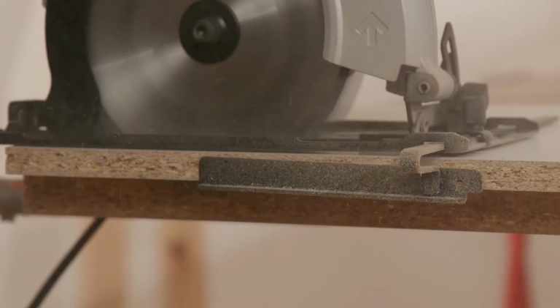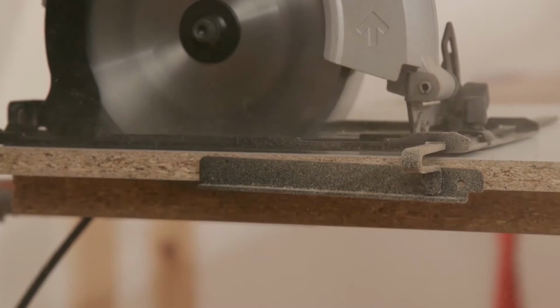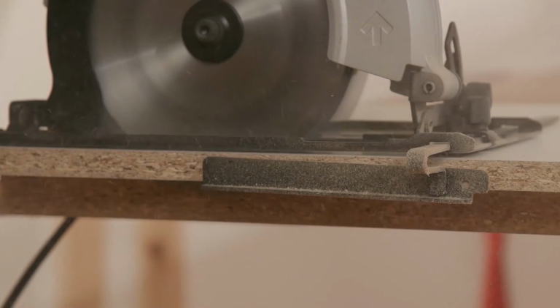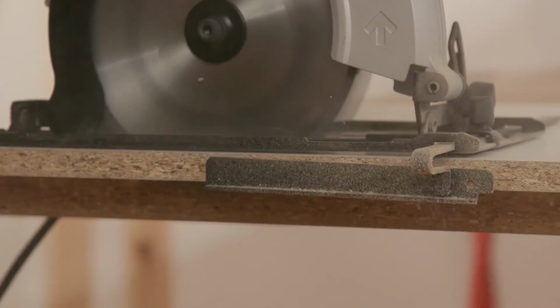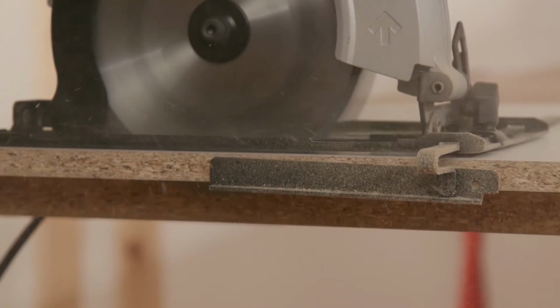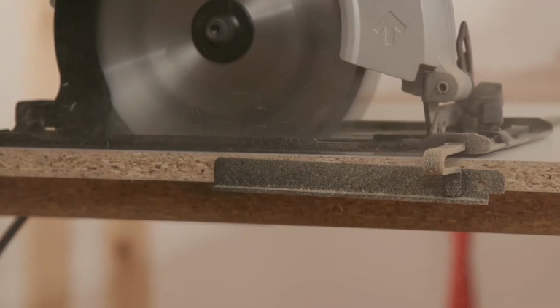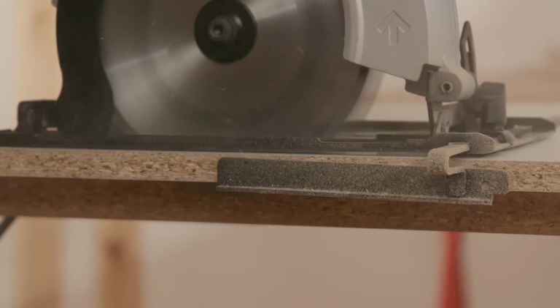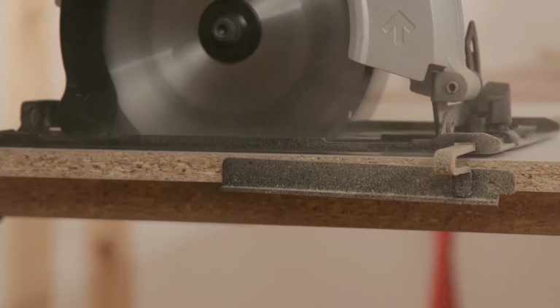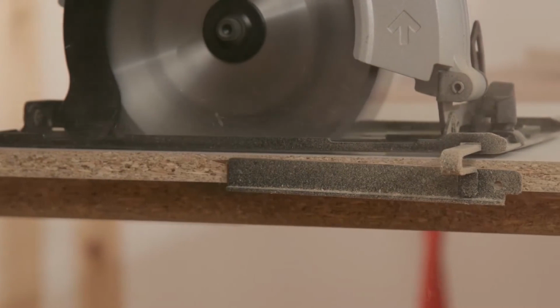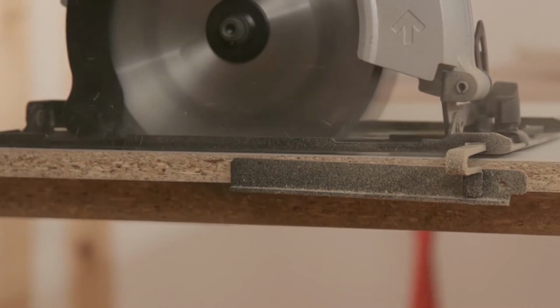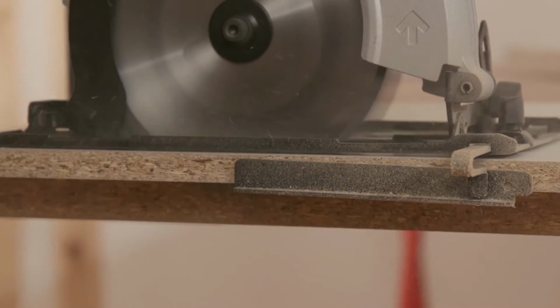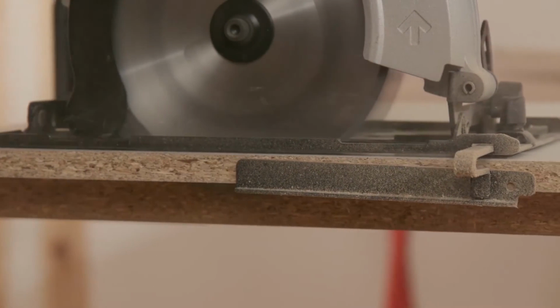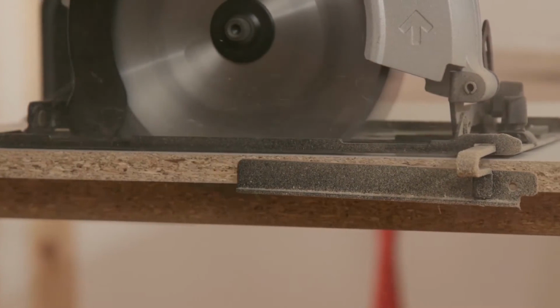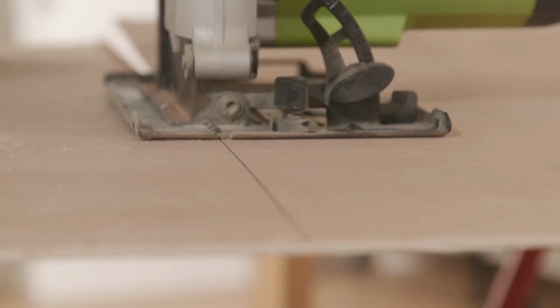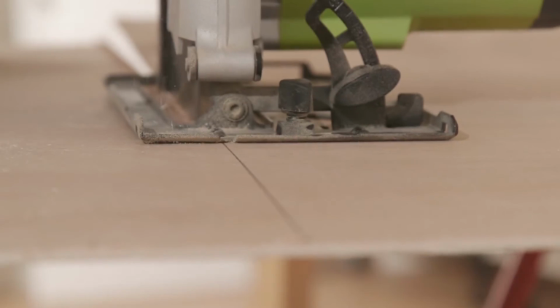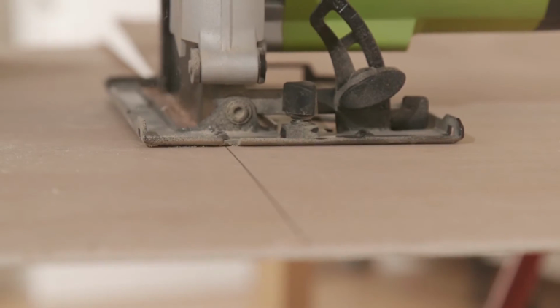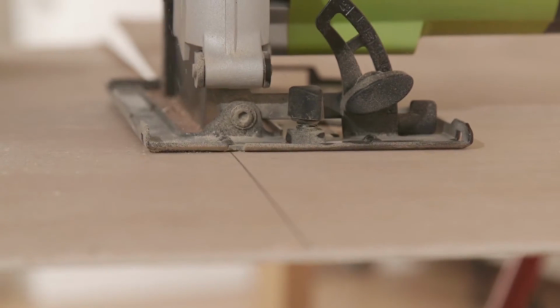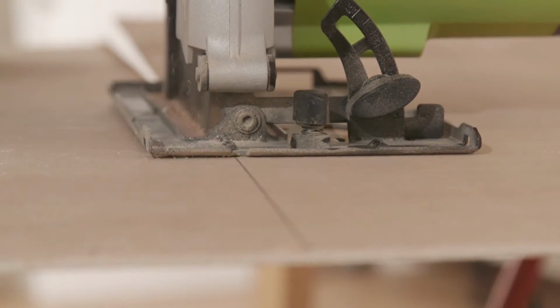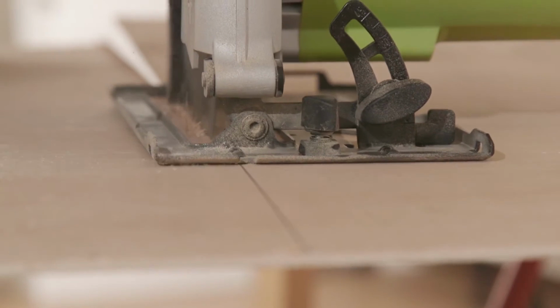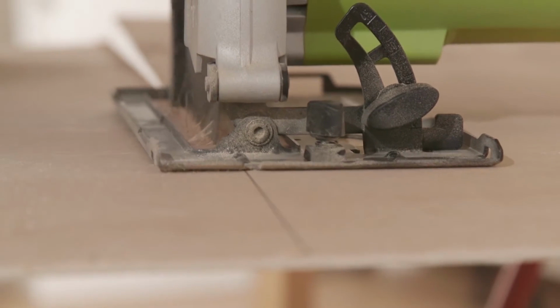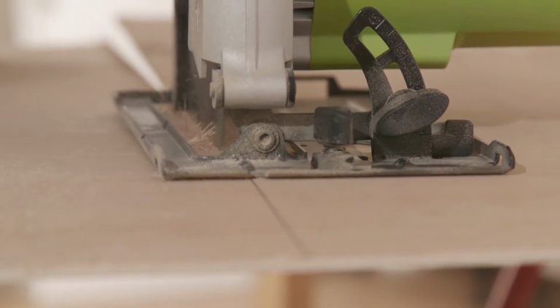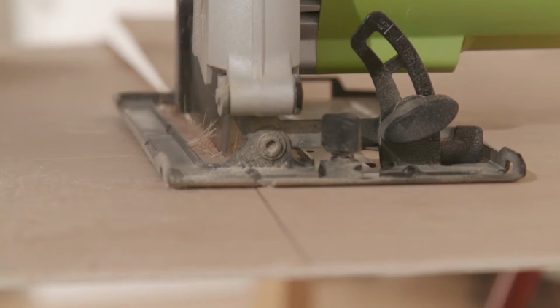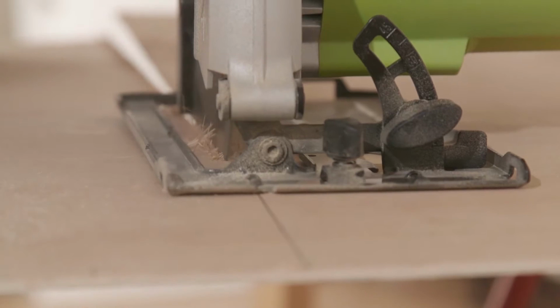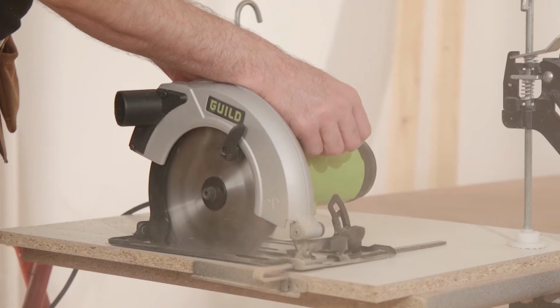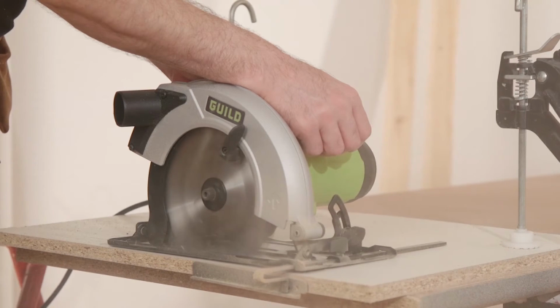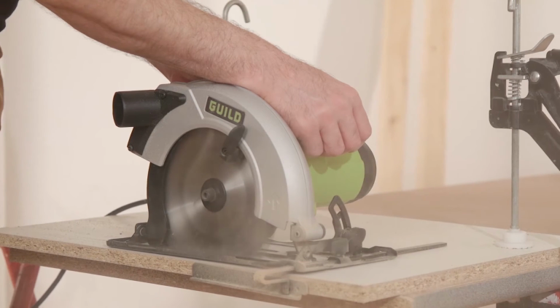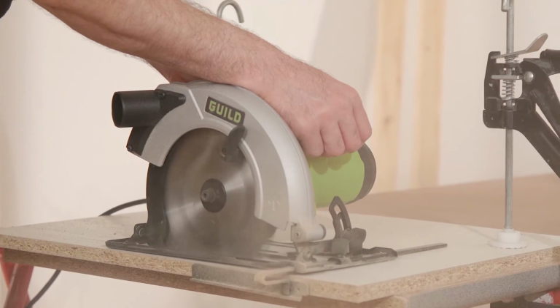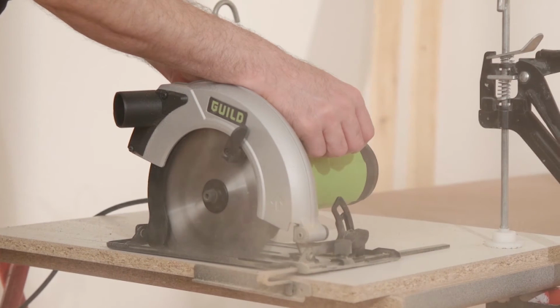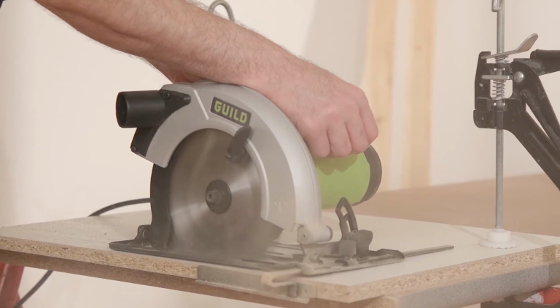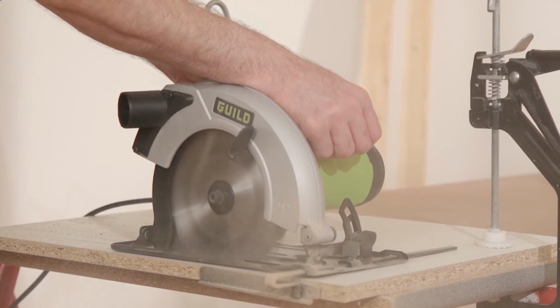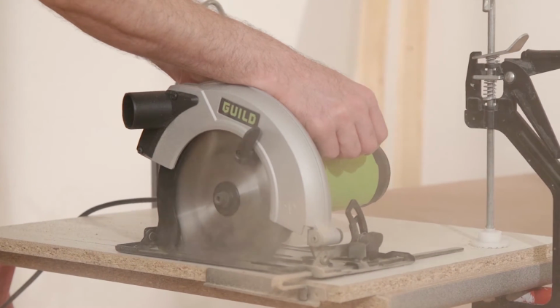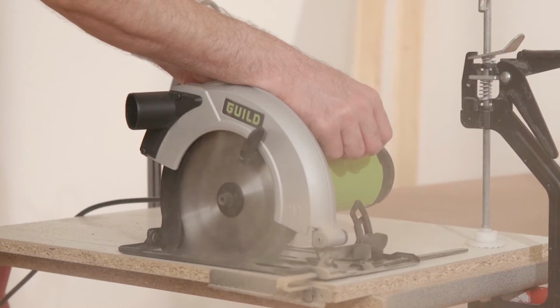The saw's perfect for cutting laminate flooring and plywood boards. It's ideal for your larger DIY projects.